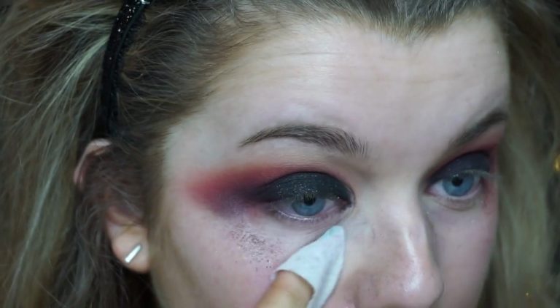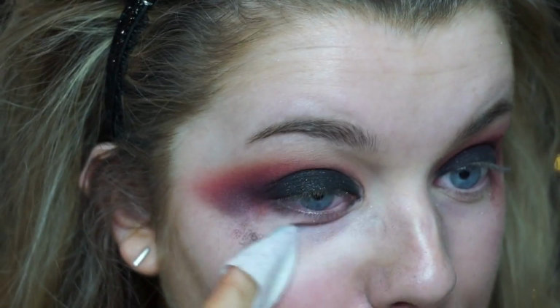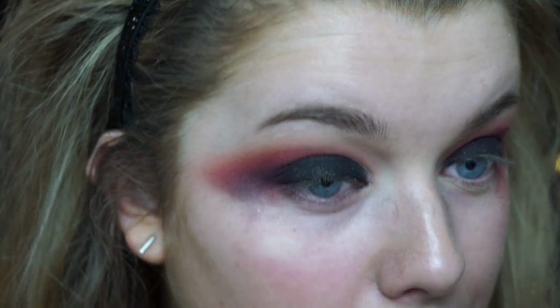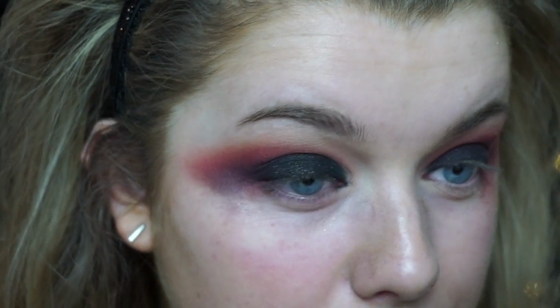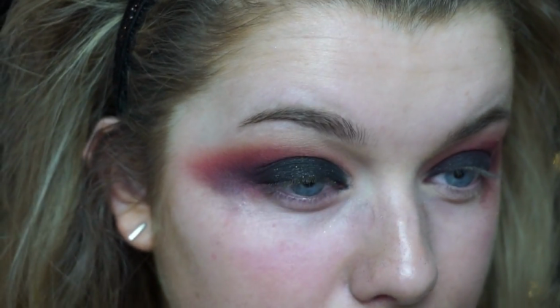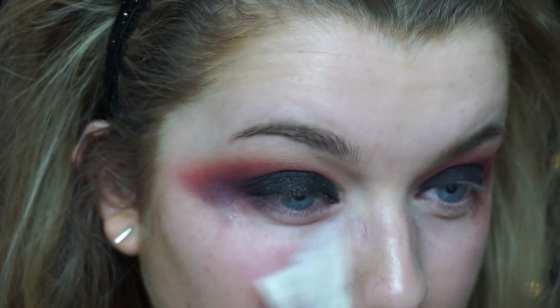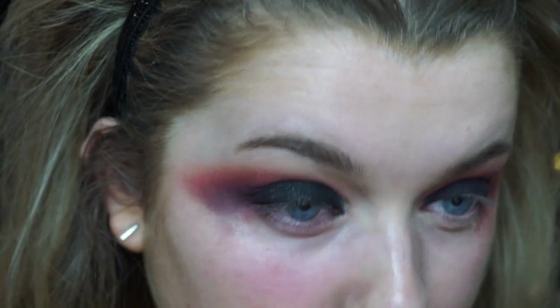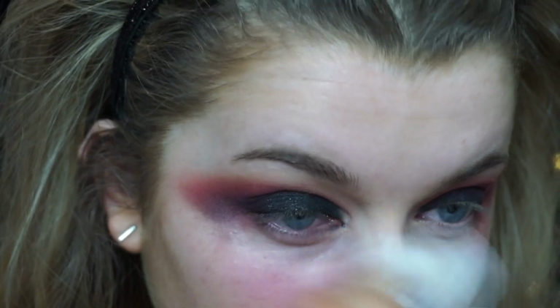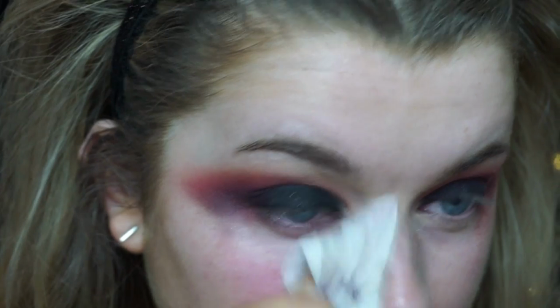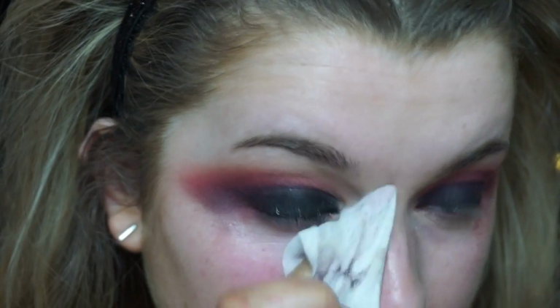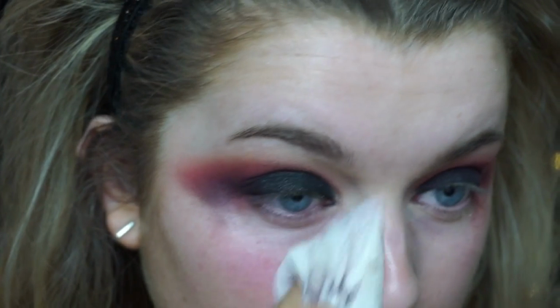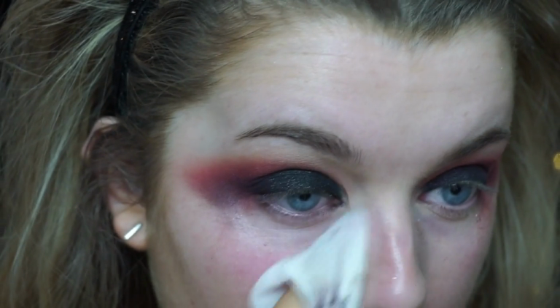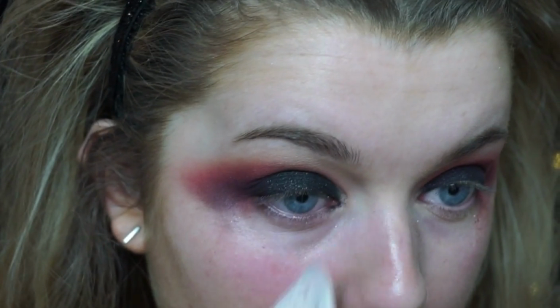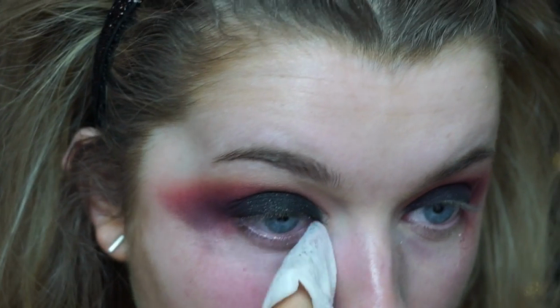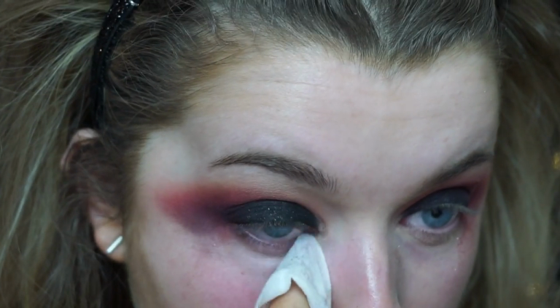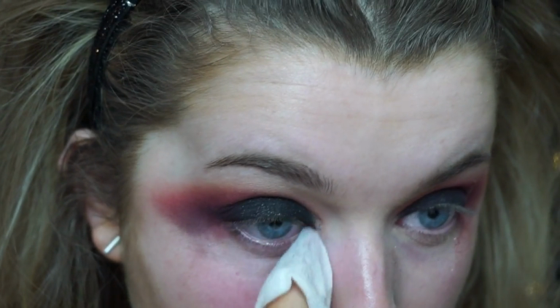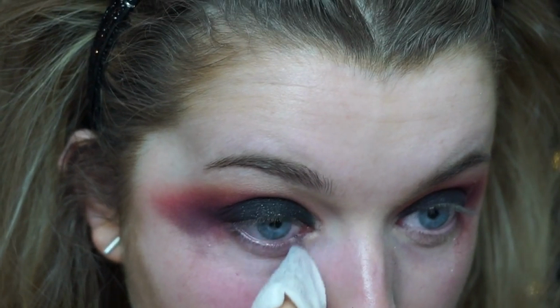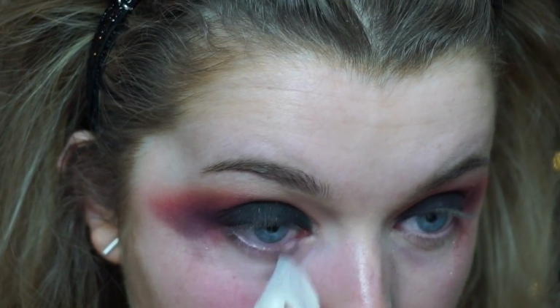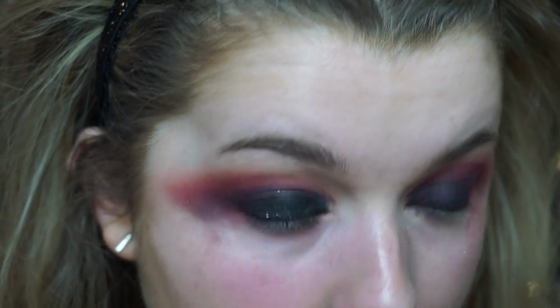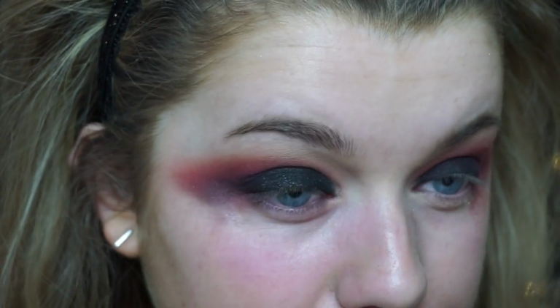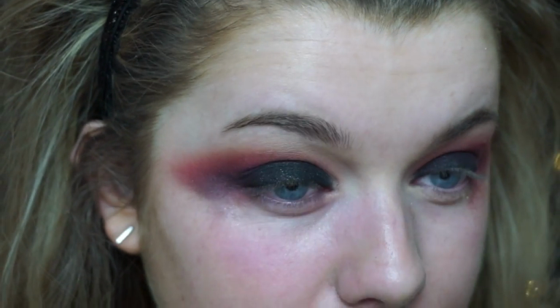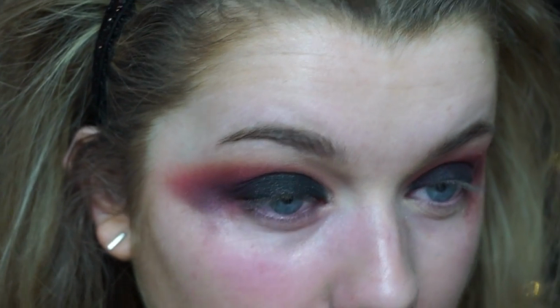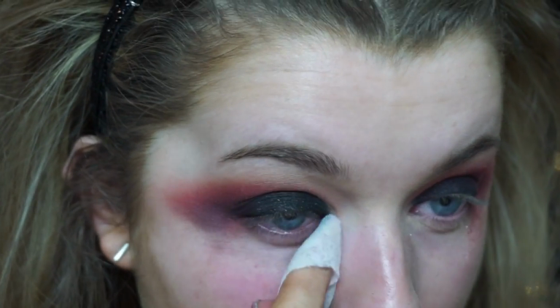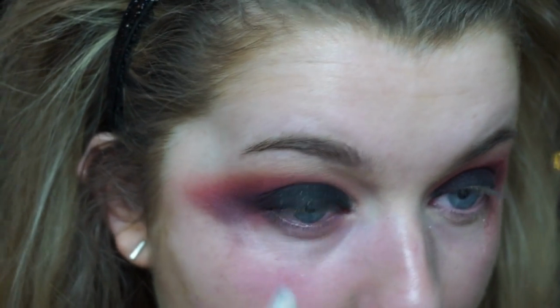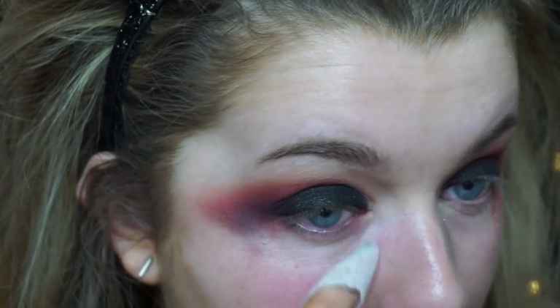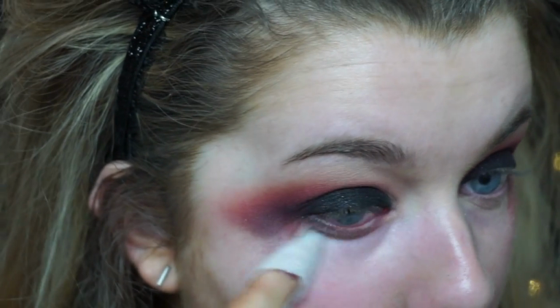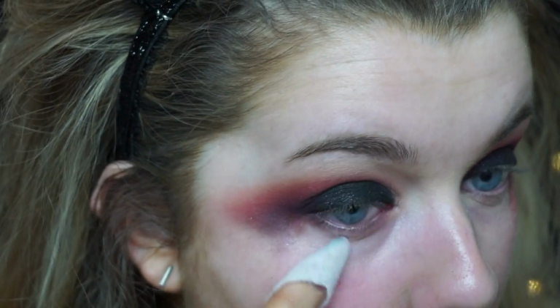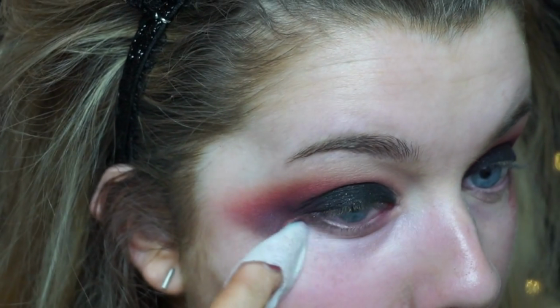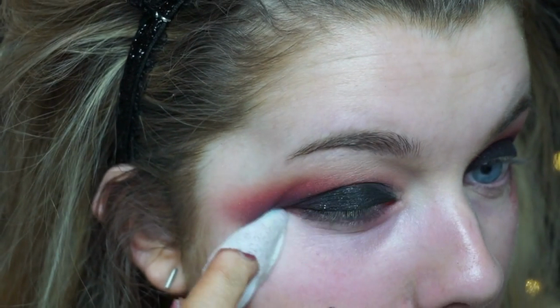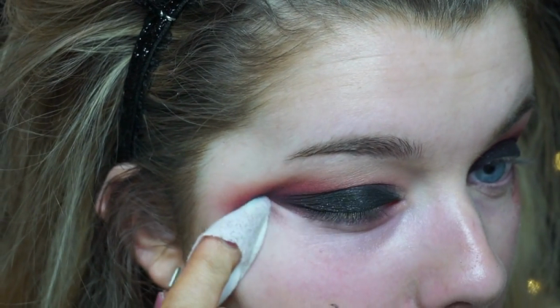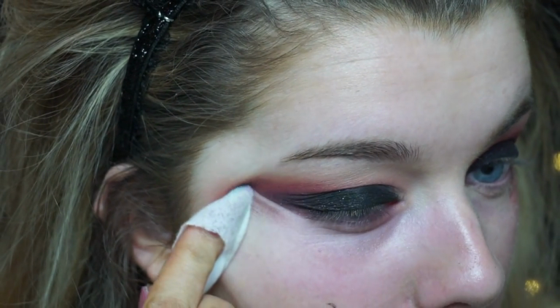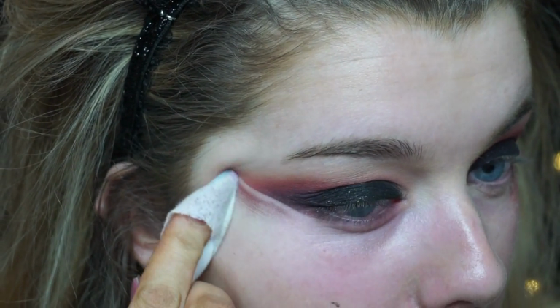Then as always, I'm just using a wipe to clean up the mess and create that feline wing flick shape.